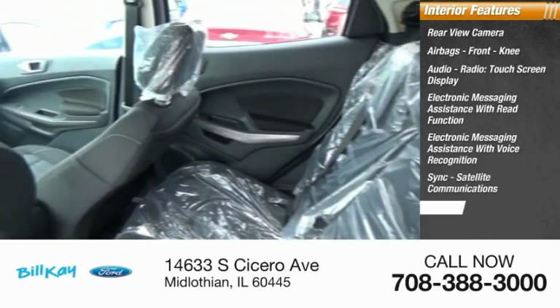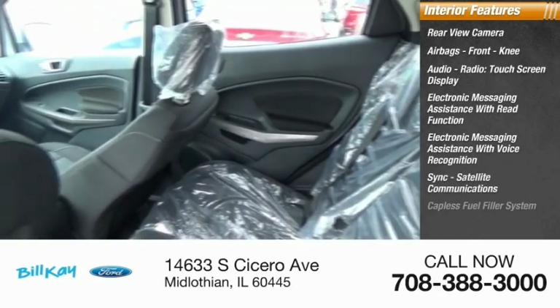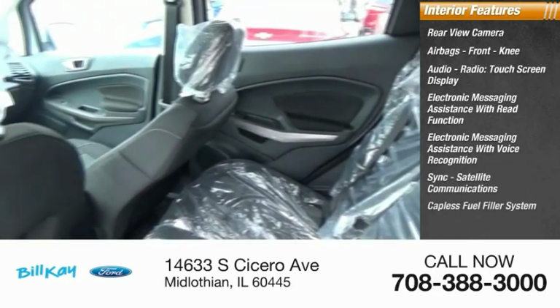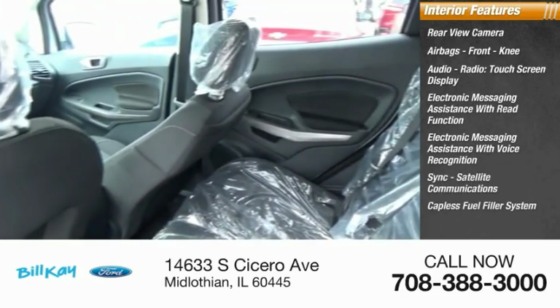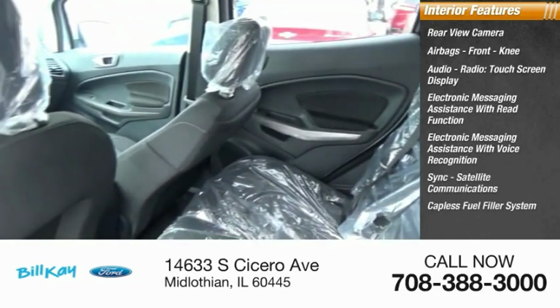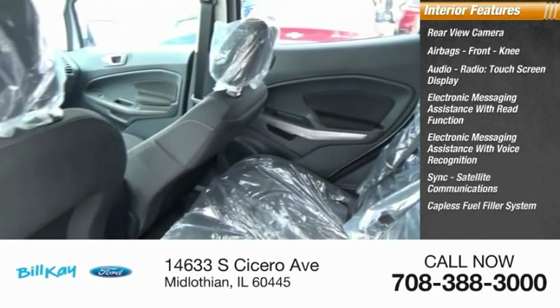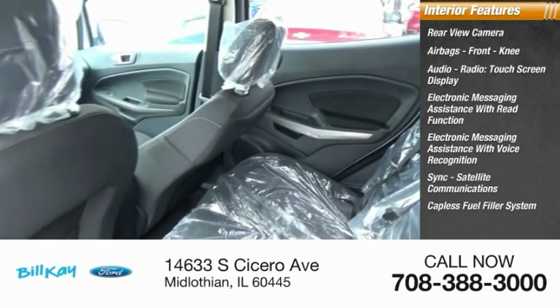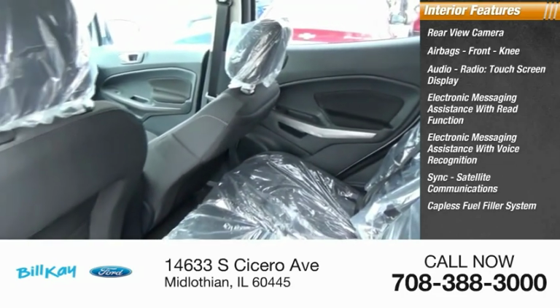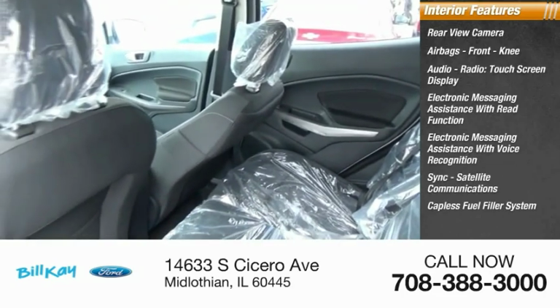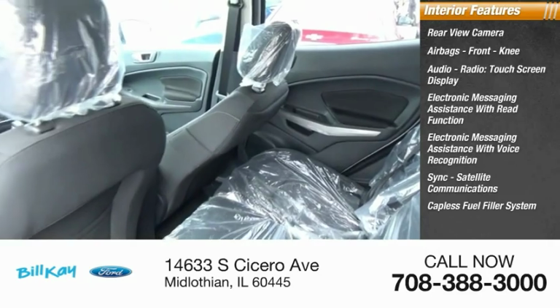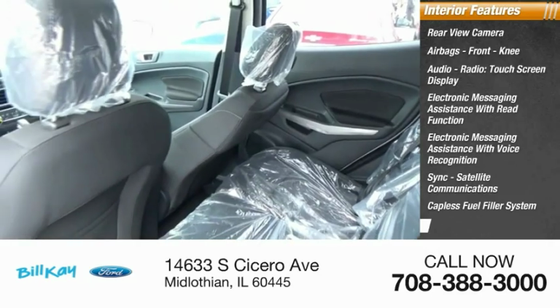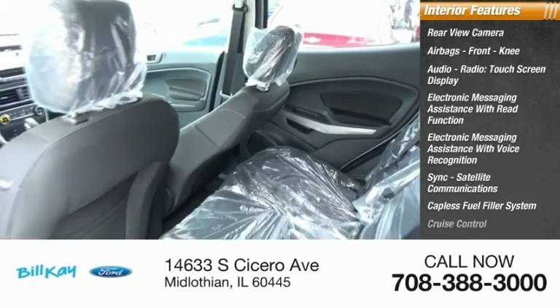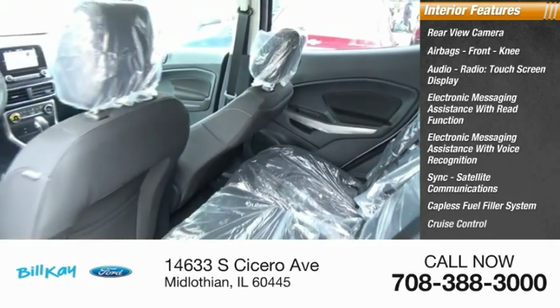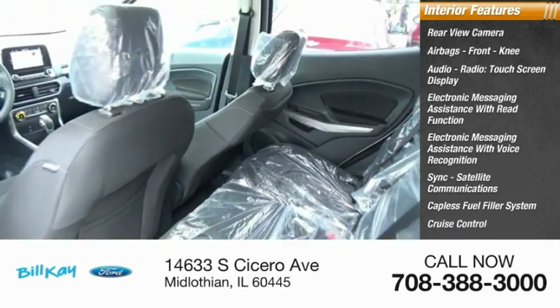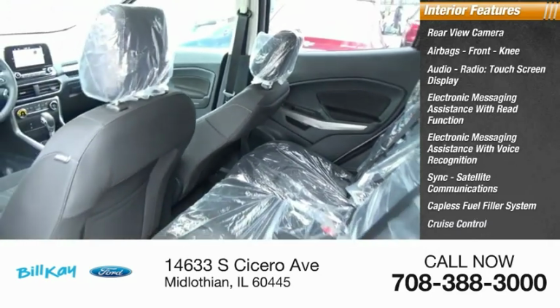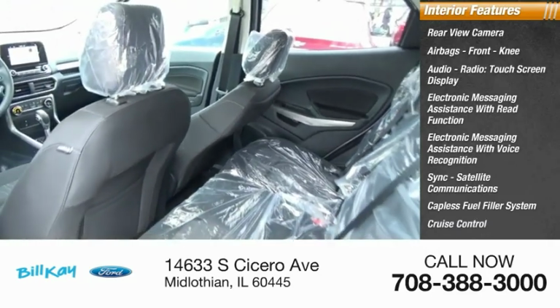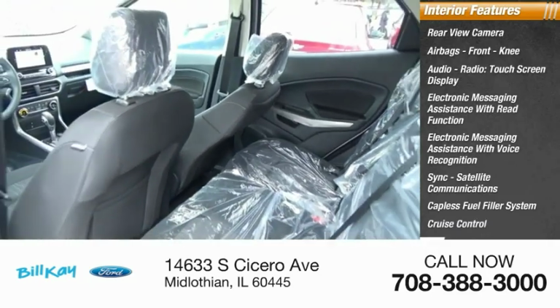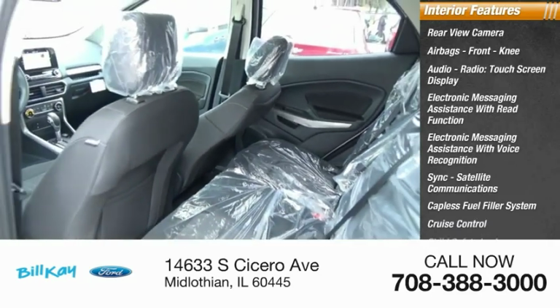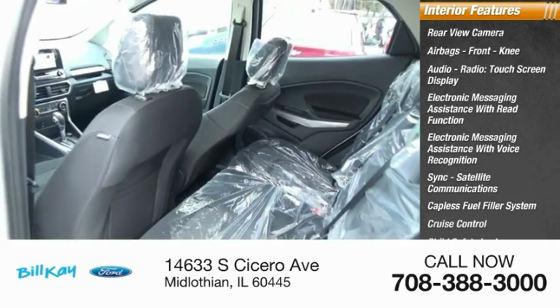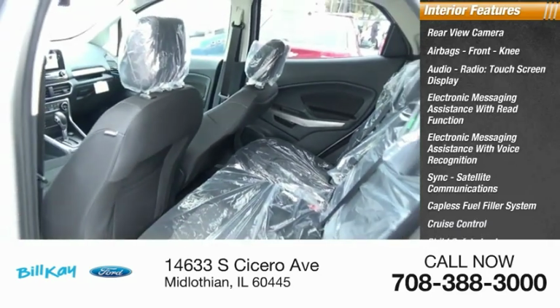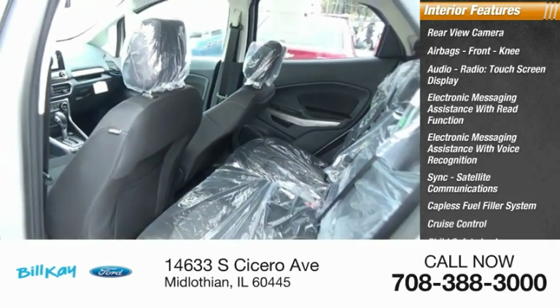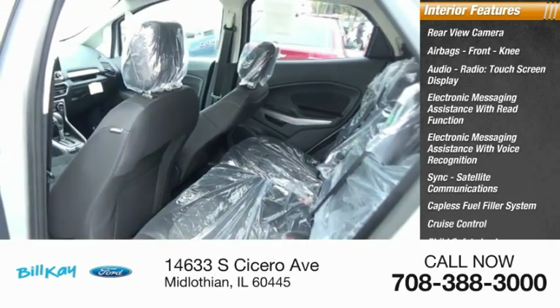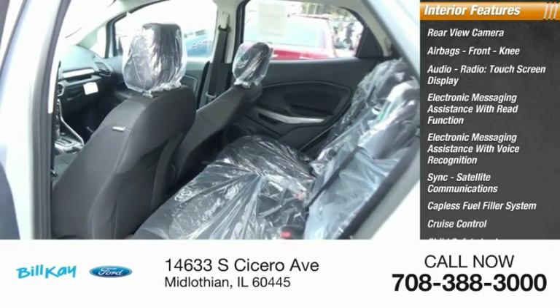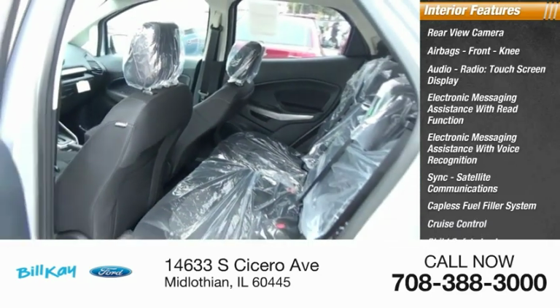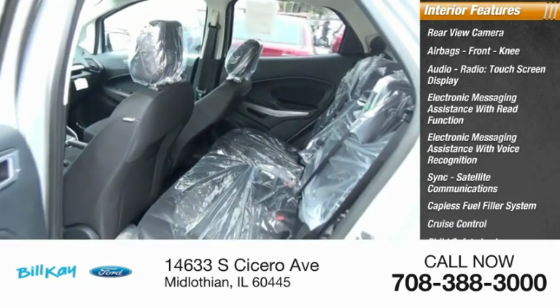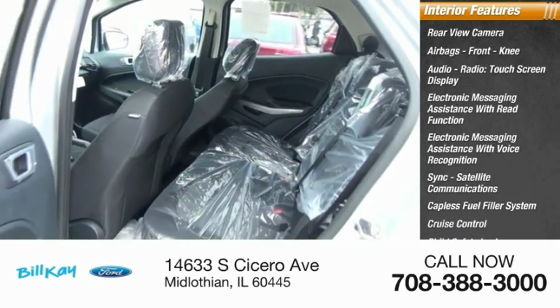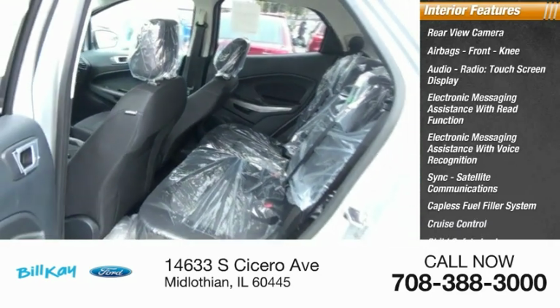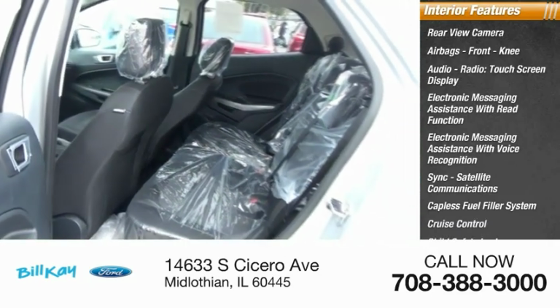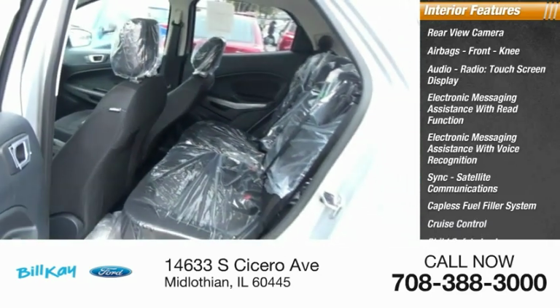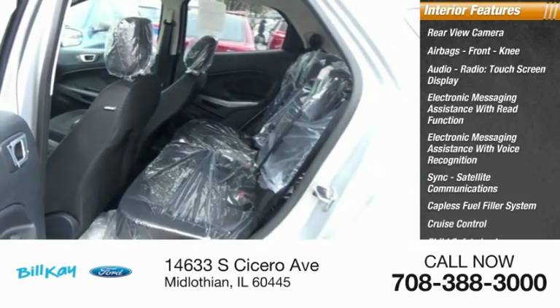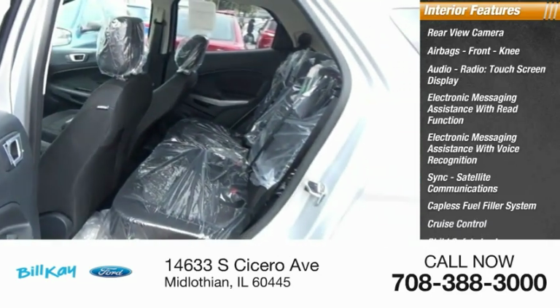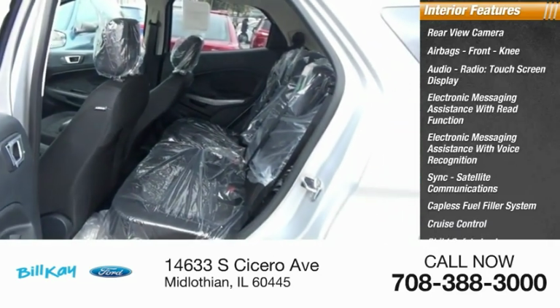Additional features include a capless fuel filler system, cruise control, child safety locks, and a multi-function display.